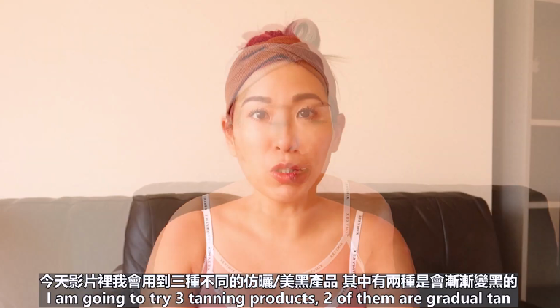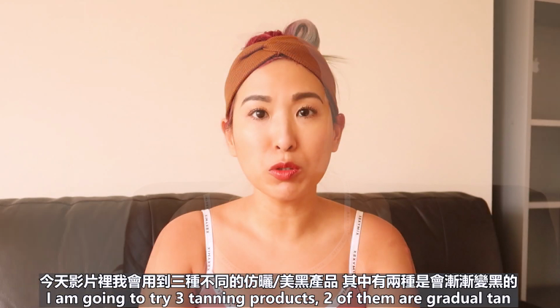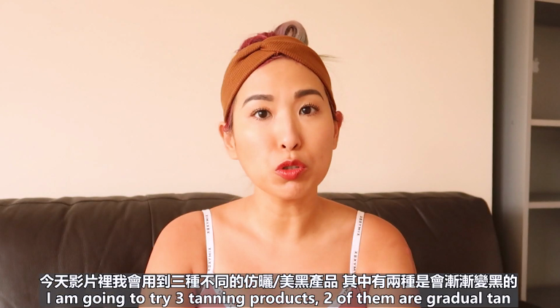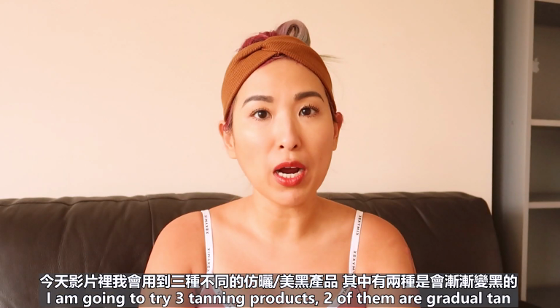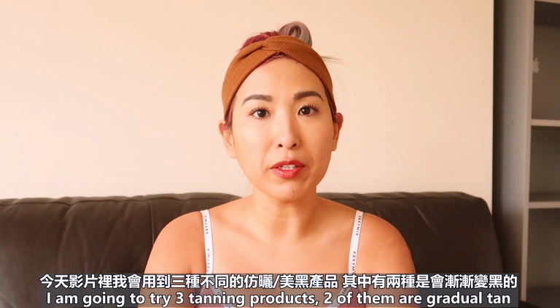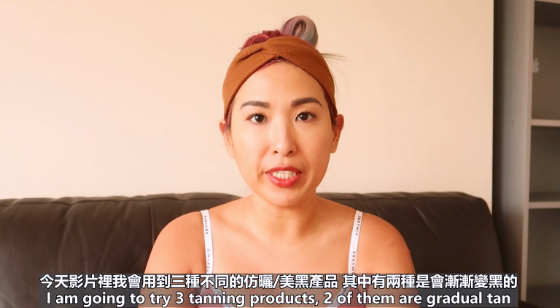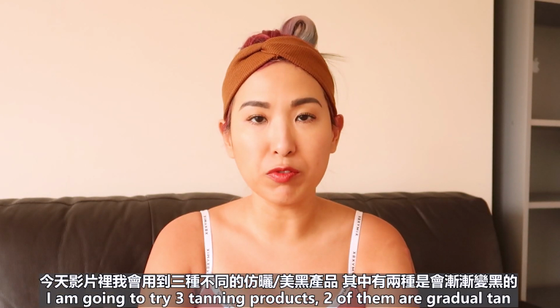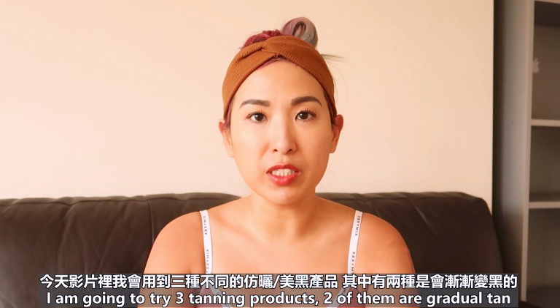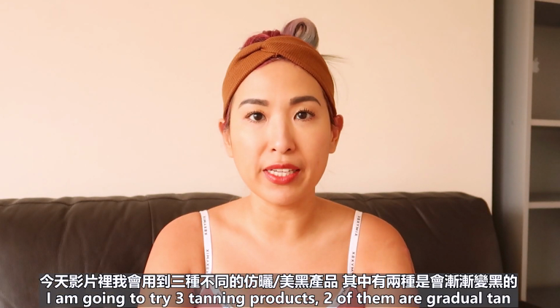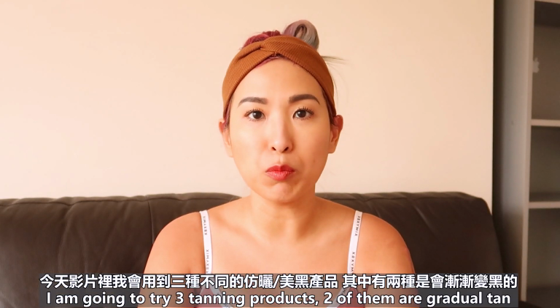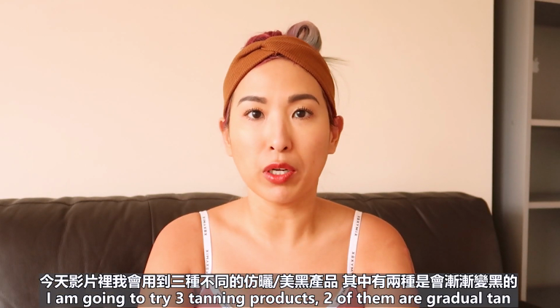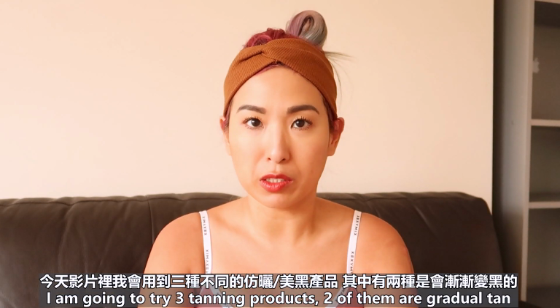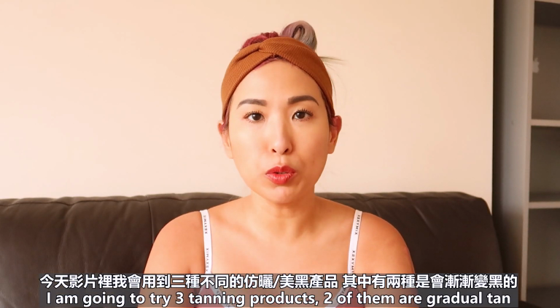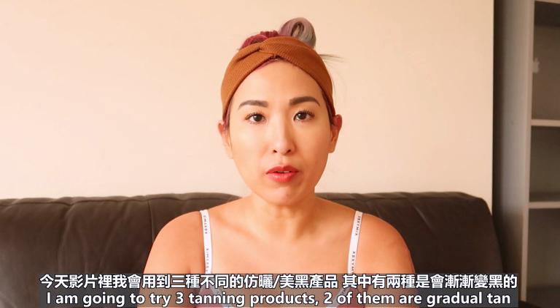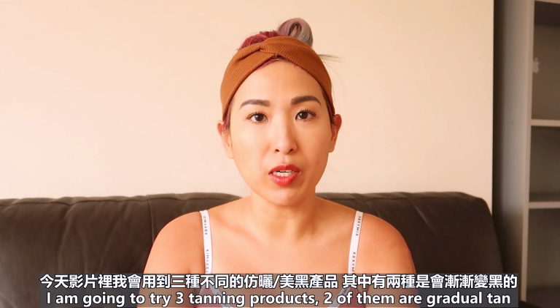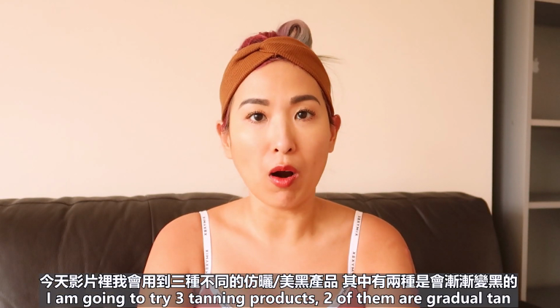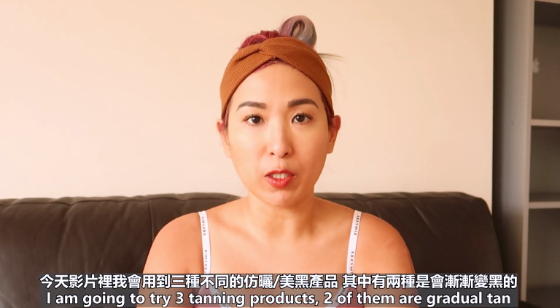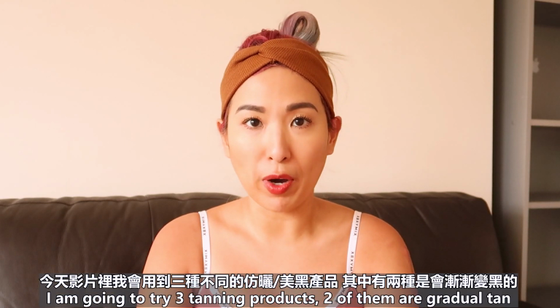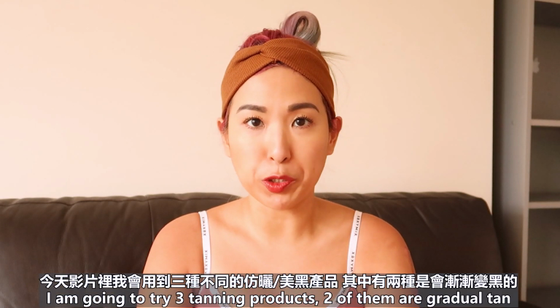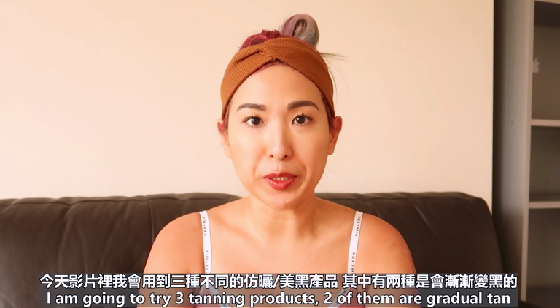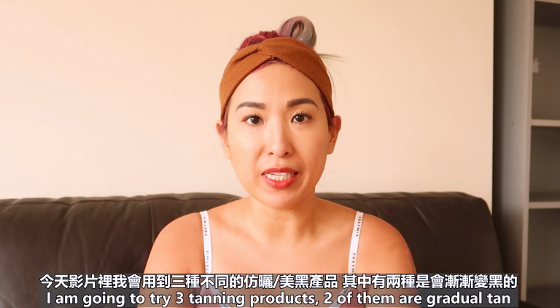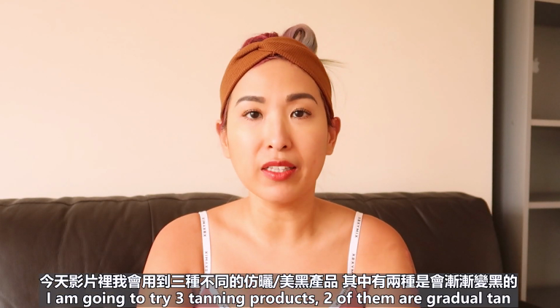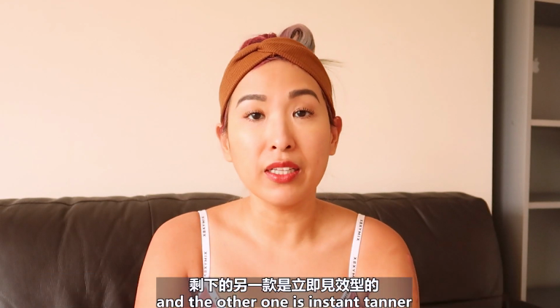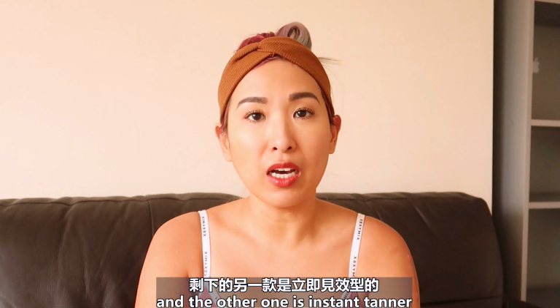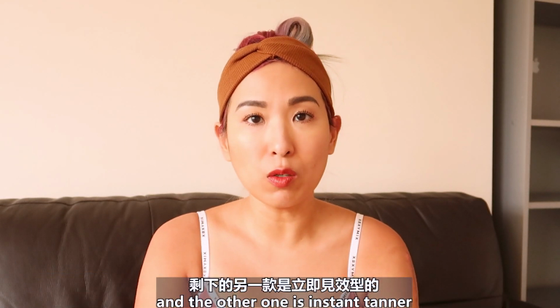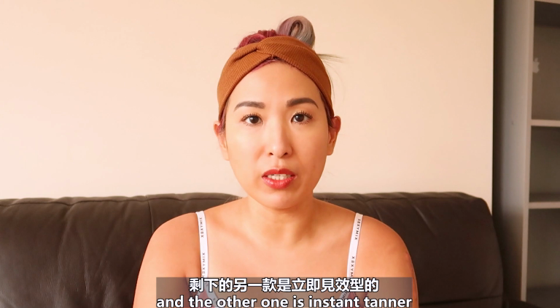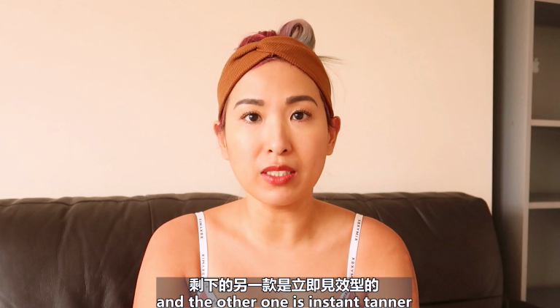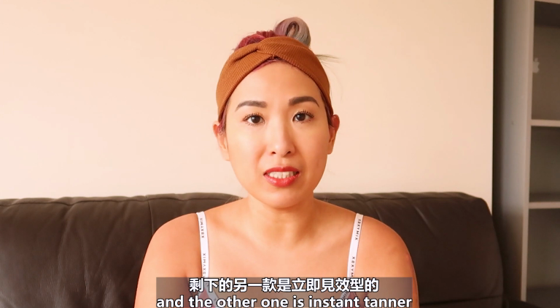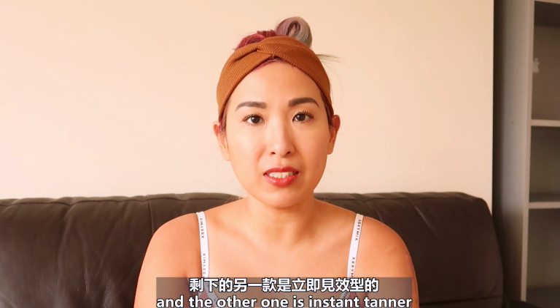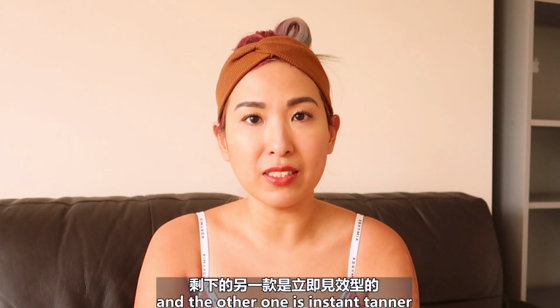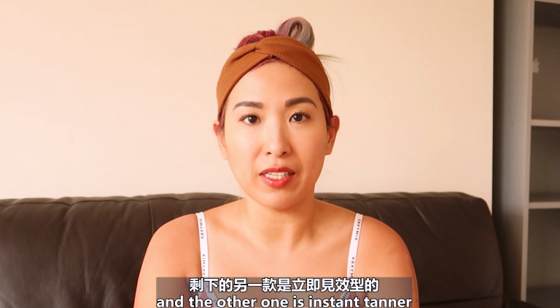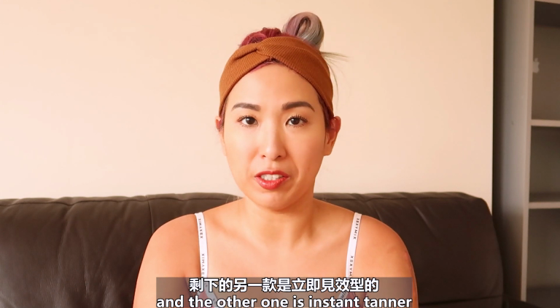I'm going to try three different tanning products. Two of them are gradual tan and the other one is an instant tanner.